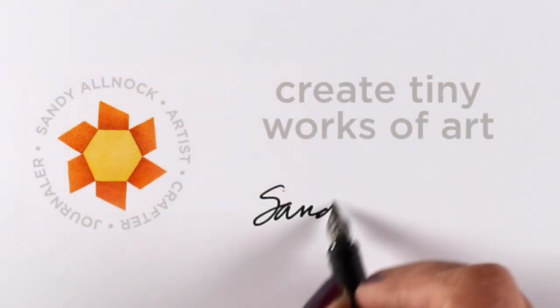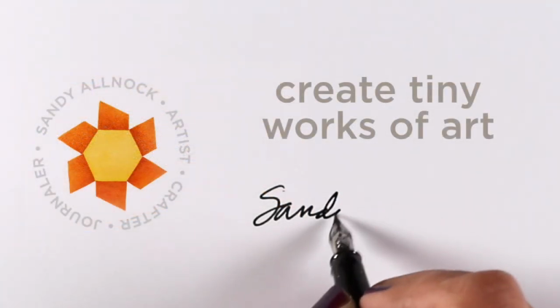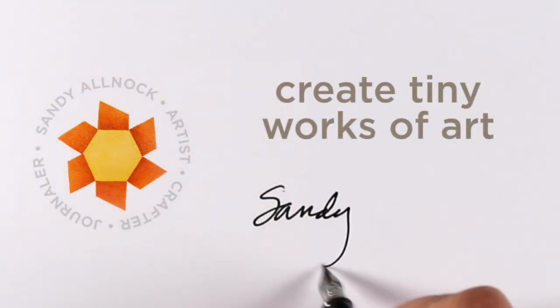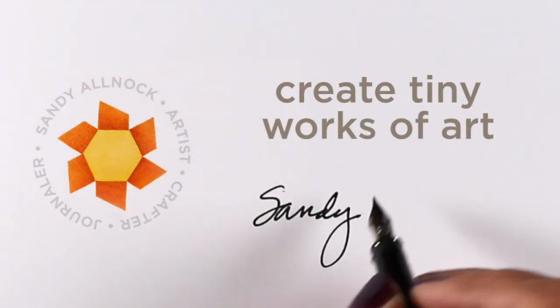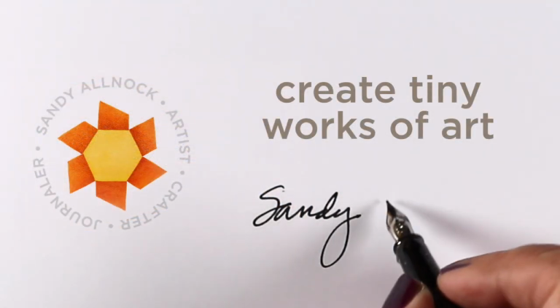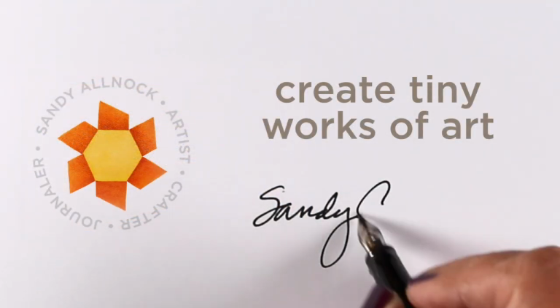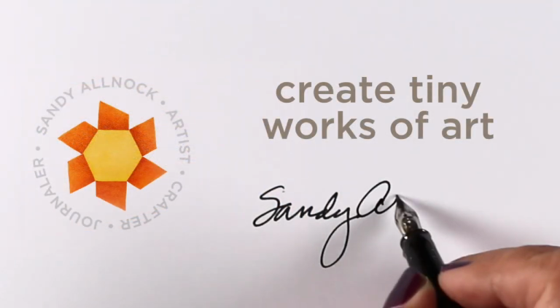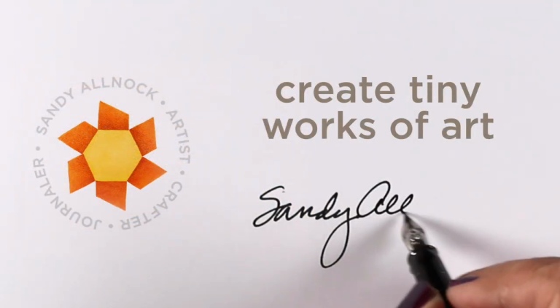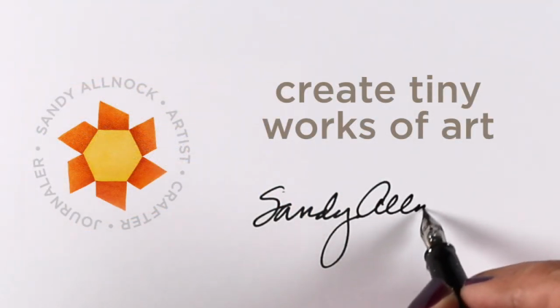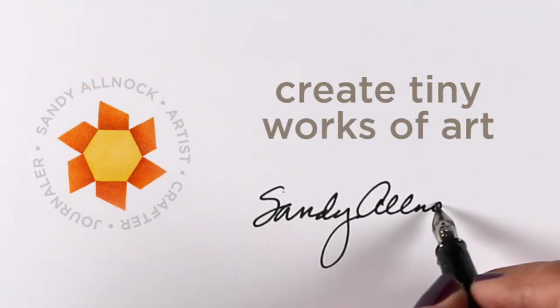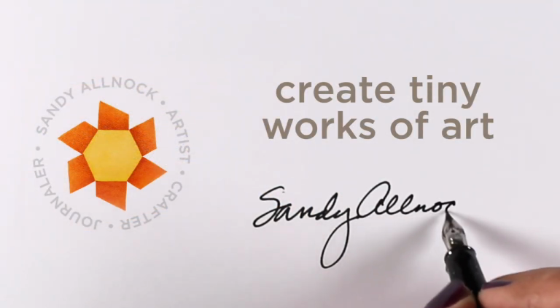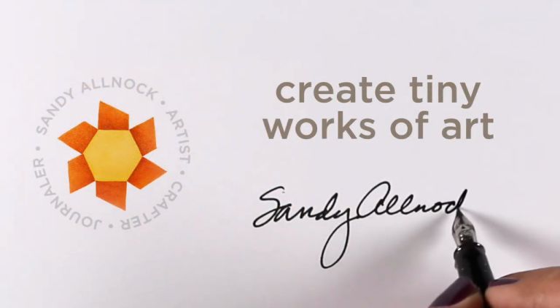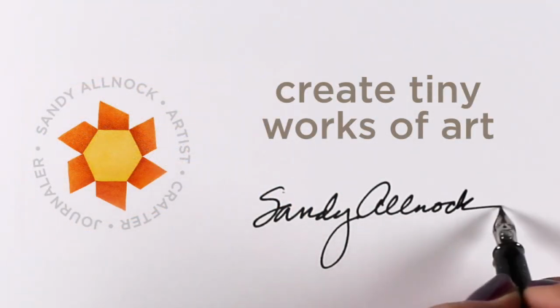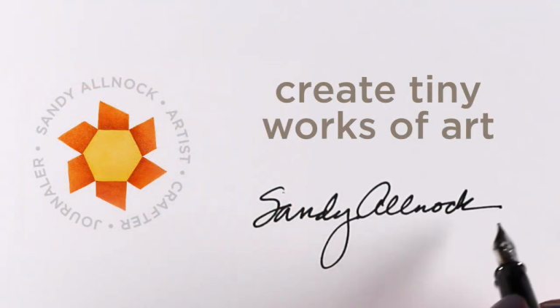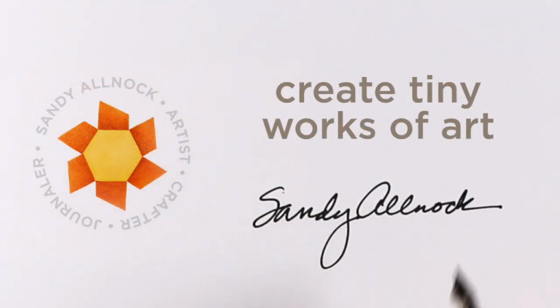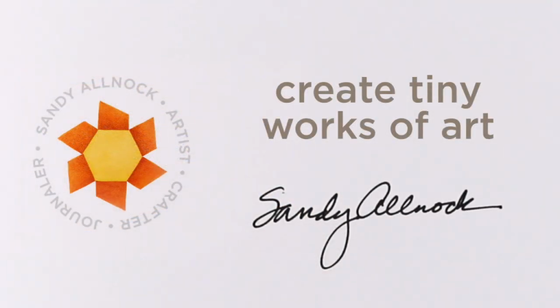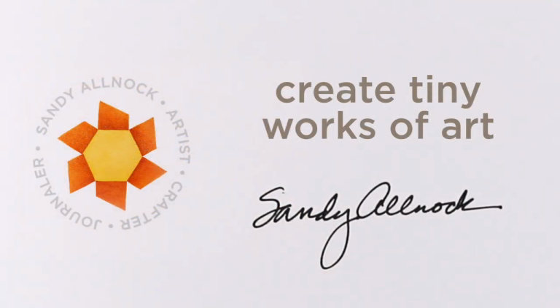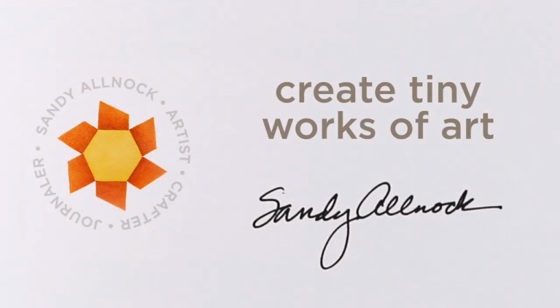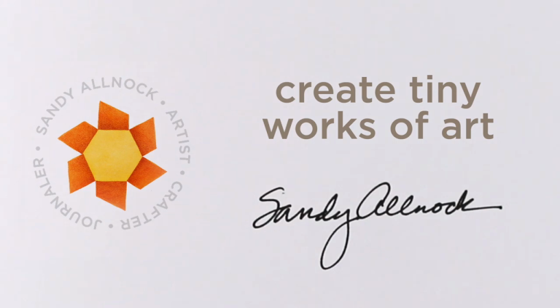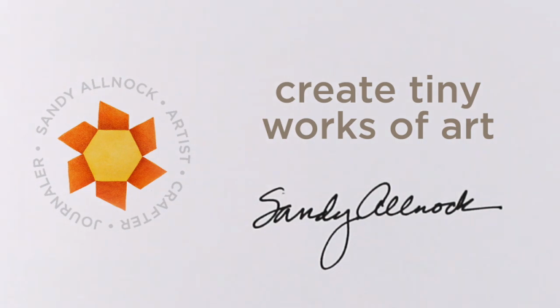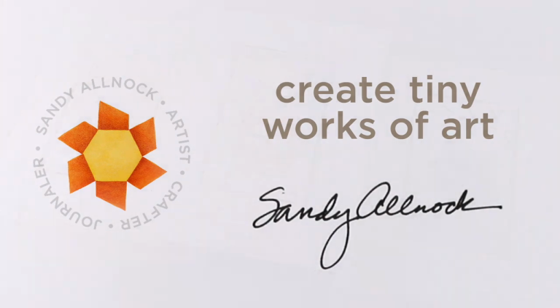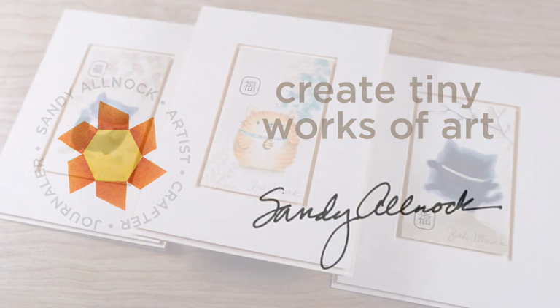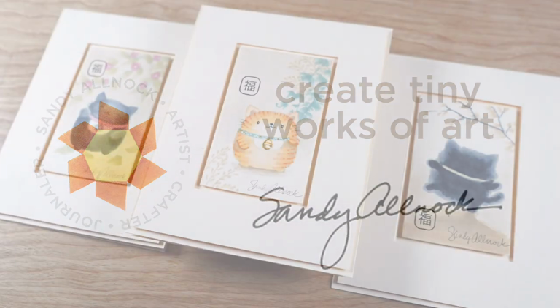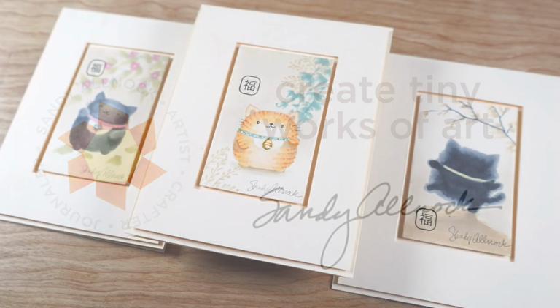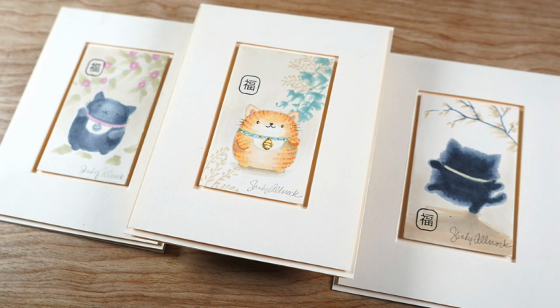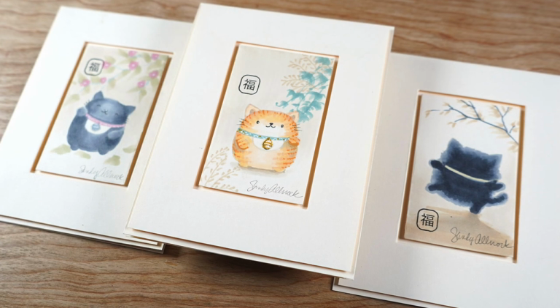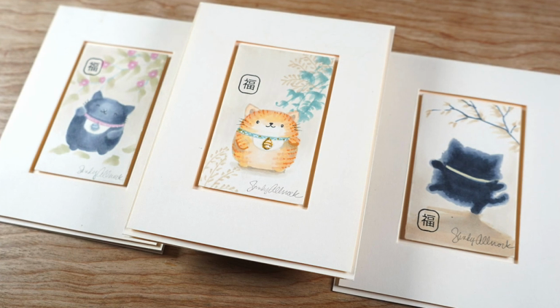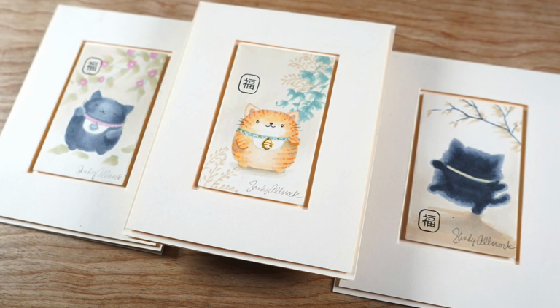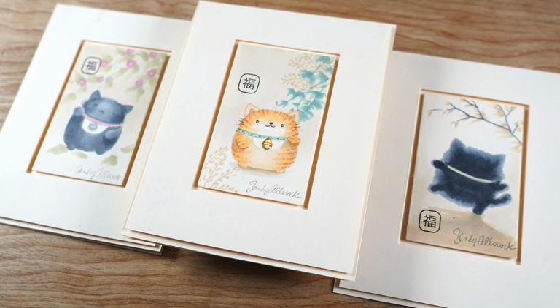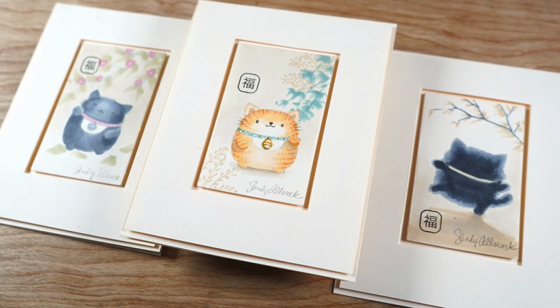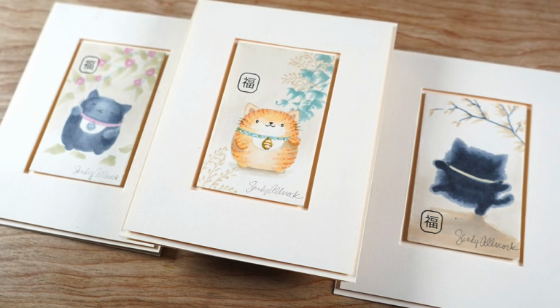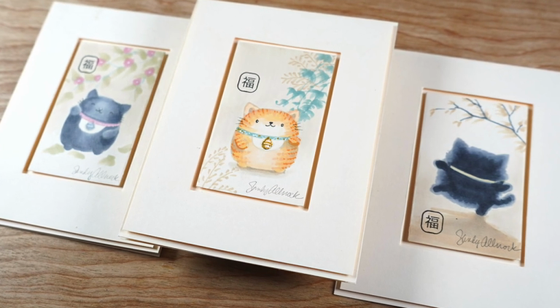Hi there, I'm Sandy Olnock, and today I'm going to create teeny tiny itty bitty works of art to put on my cards.